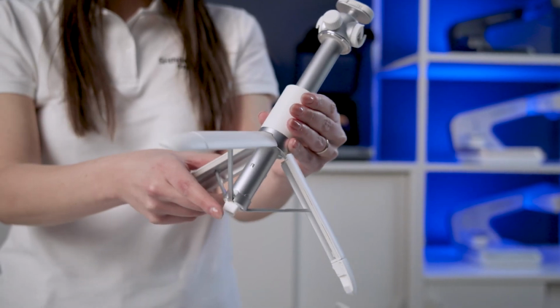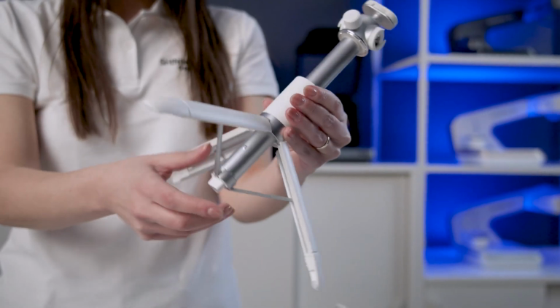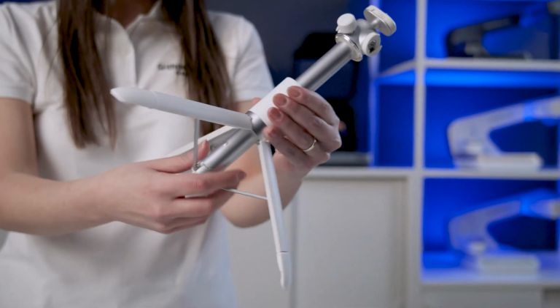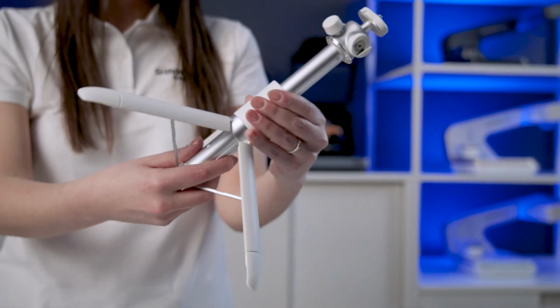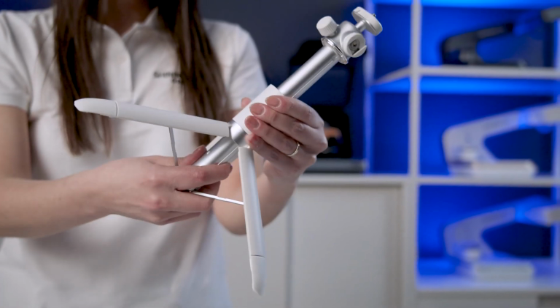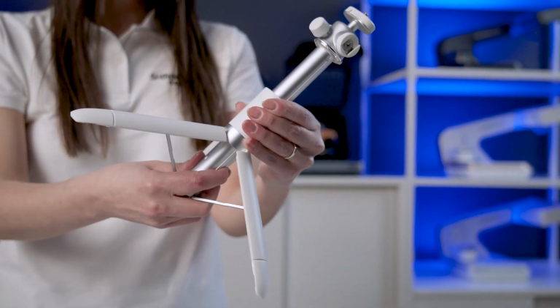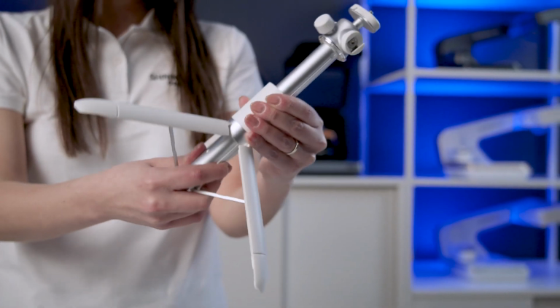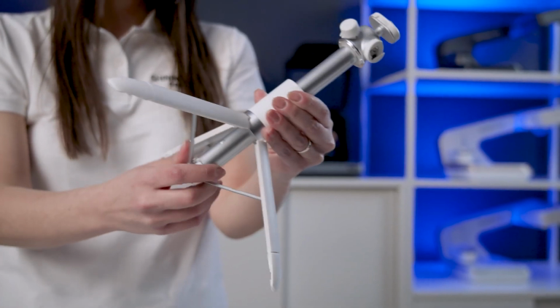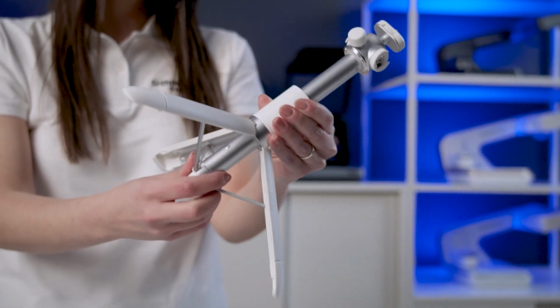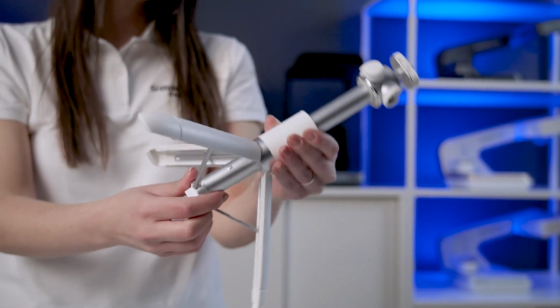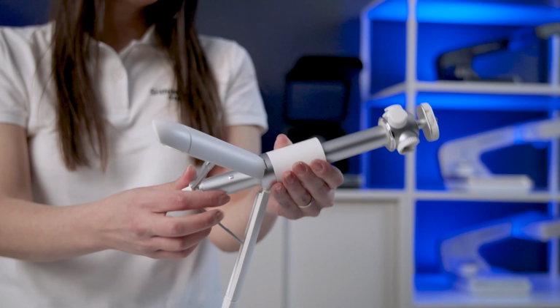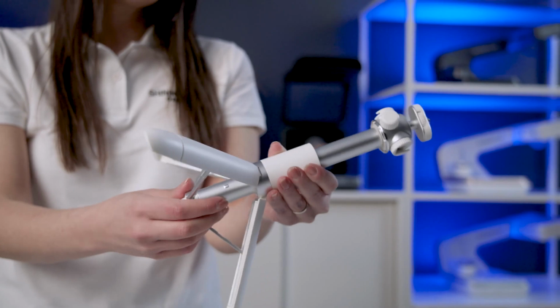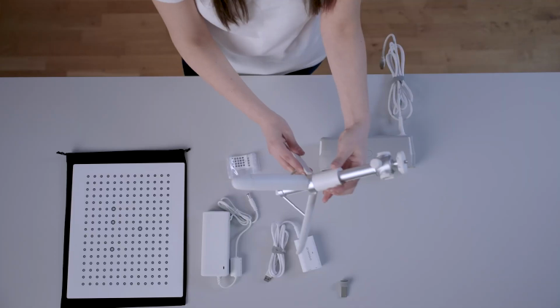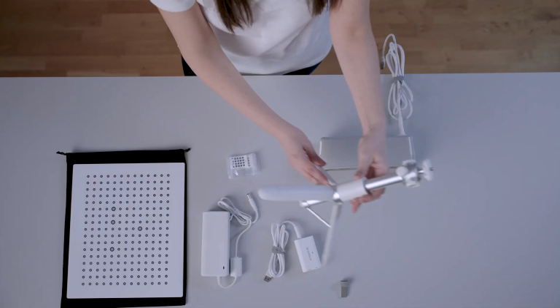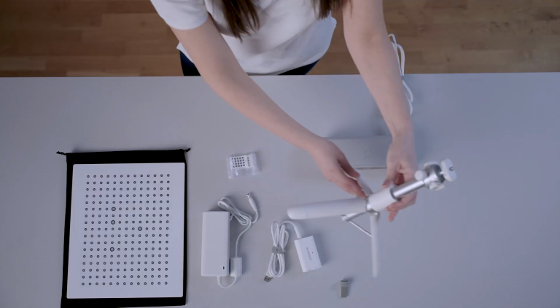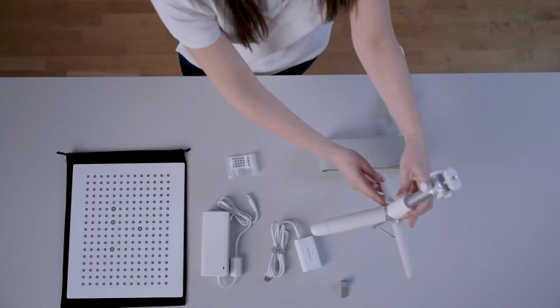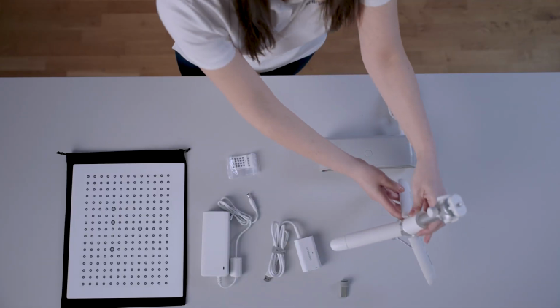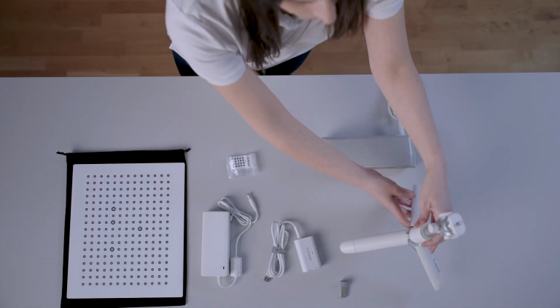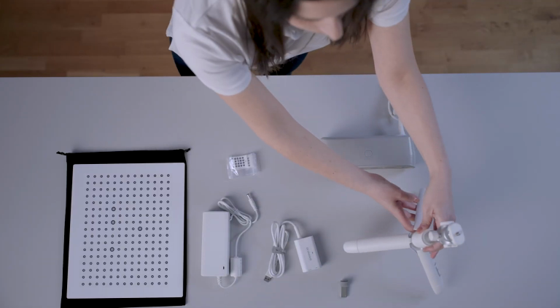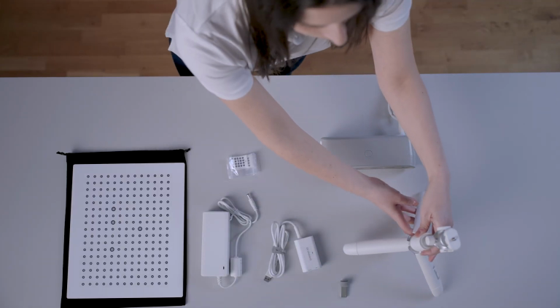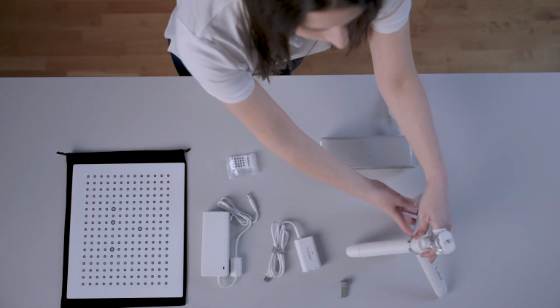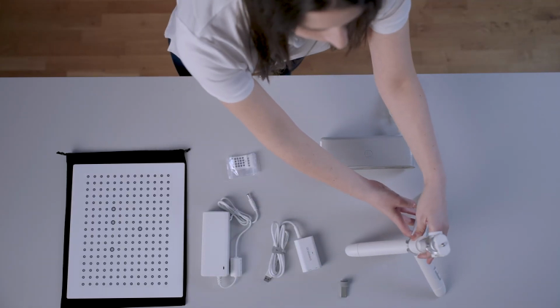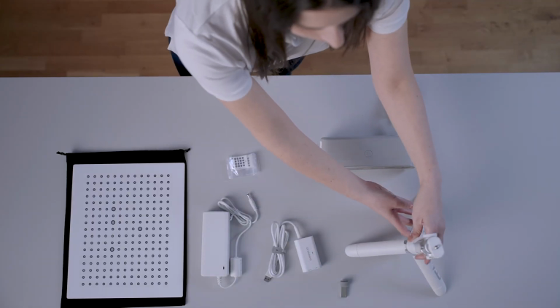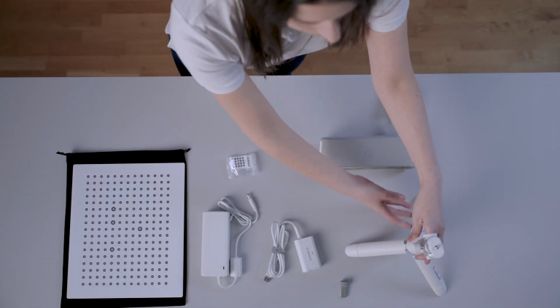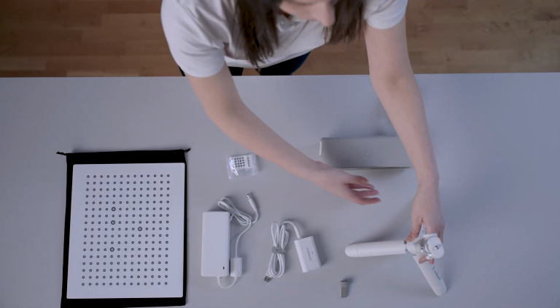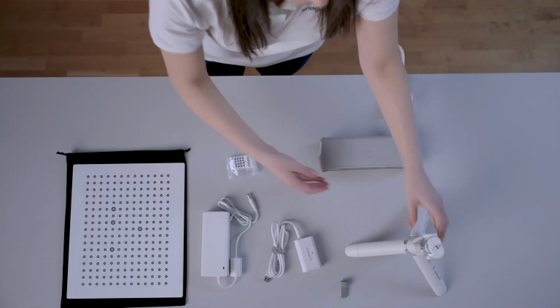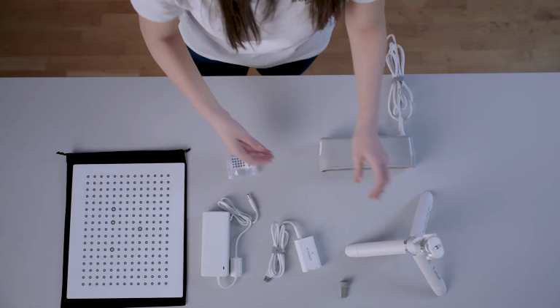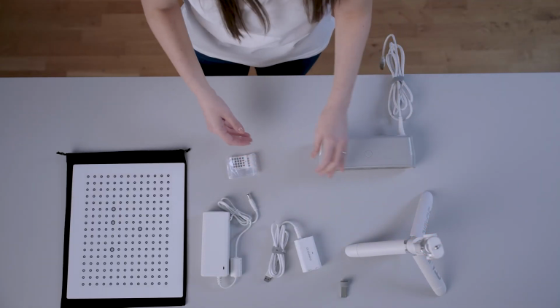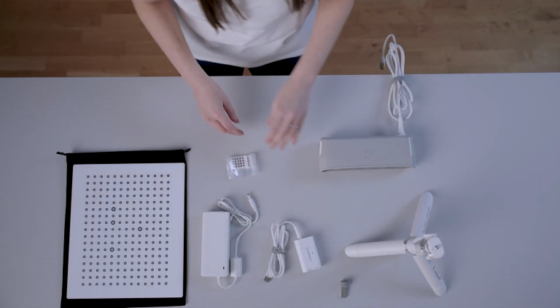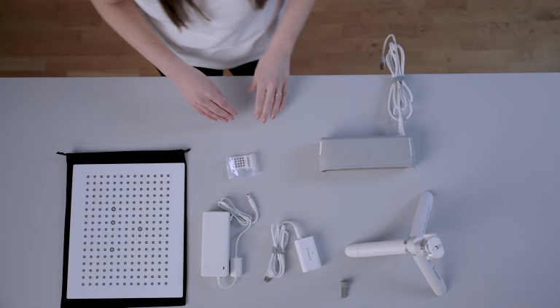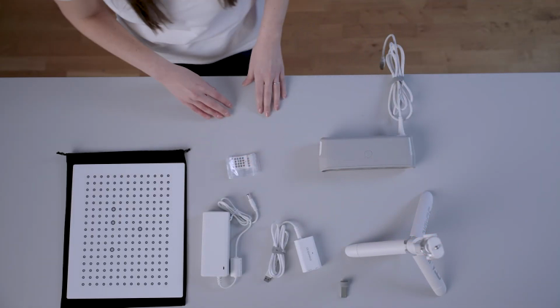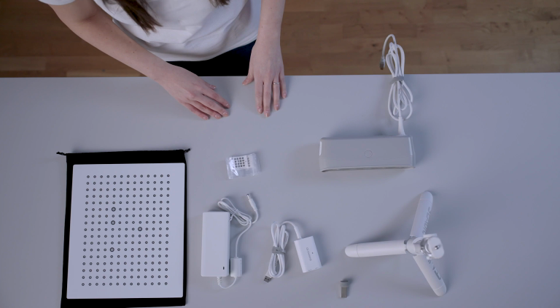The adjustable tripod will give the user a more ergonomic scanning experience, making the patient sit comfortably in a chair and placing the scanner on the desk, or holding it for higher control during the scan.